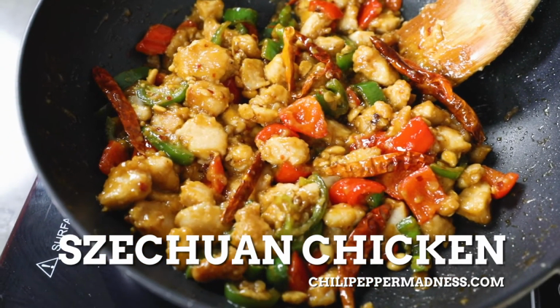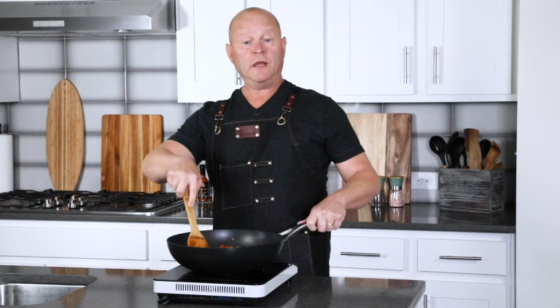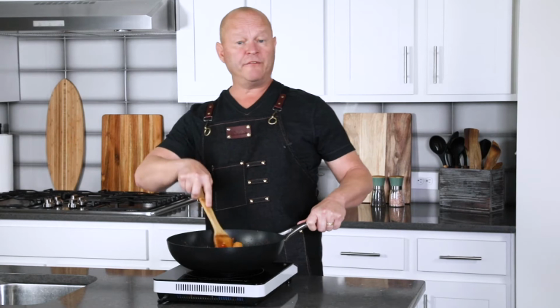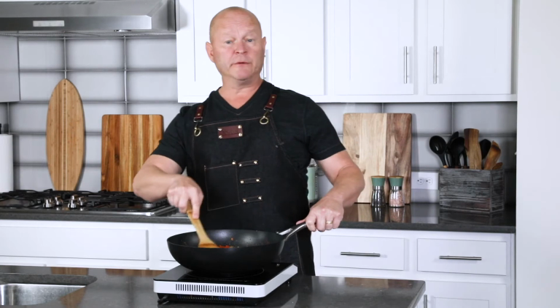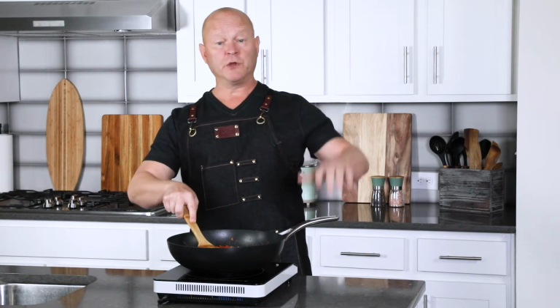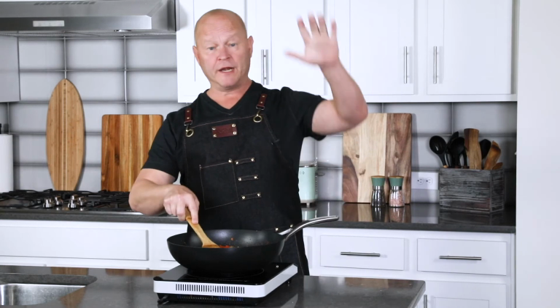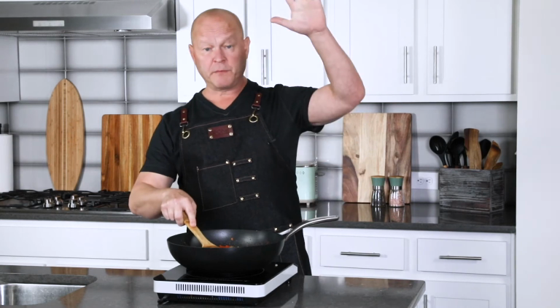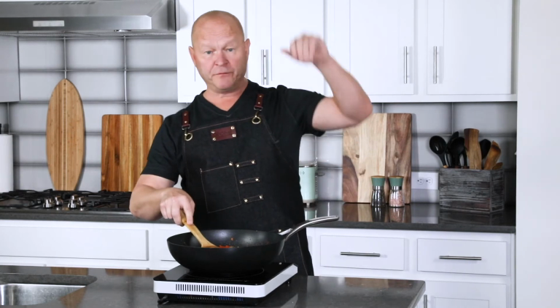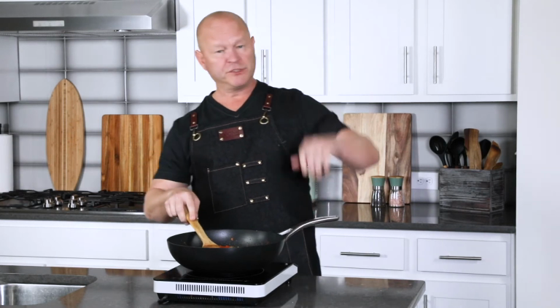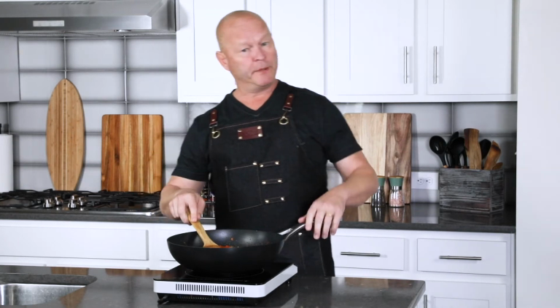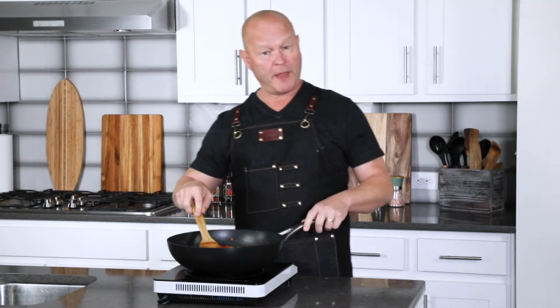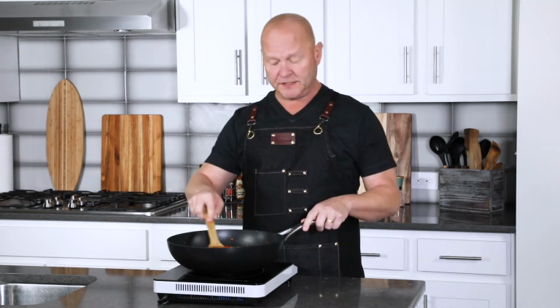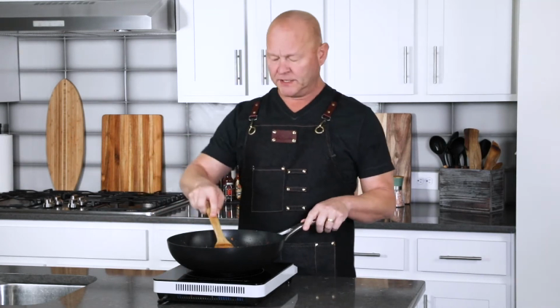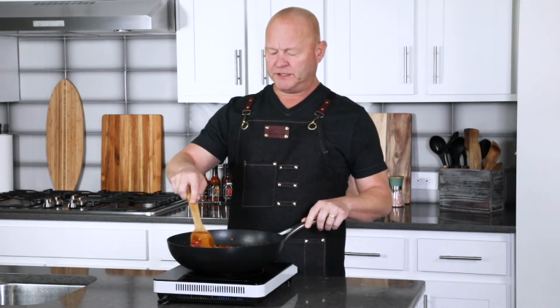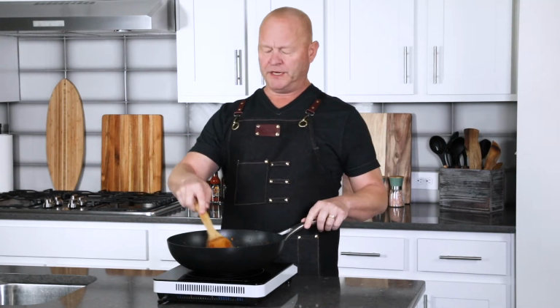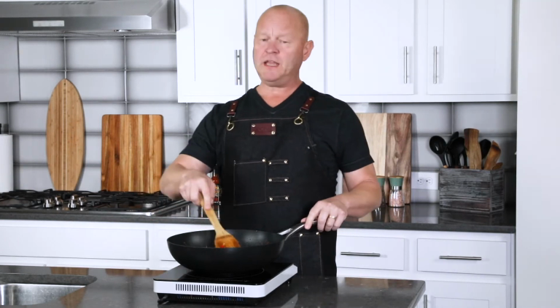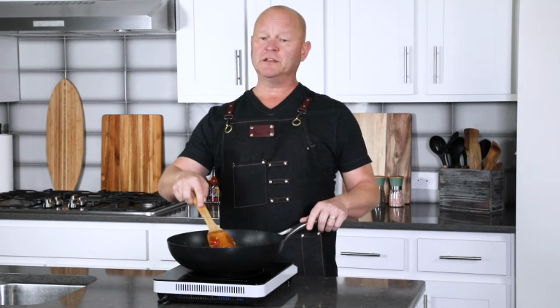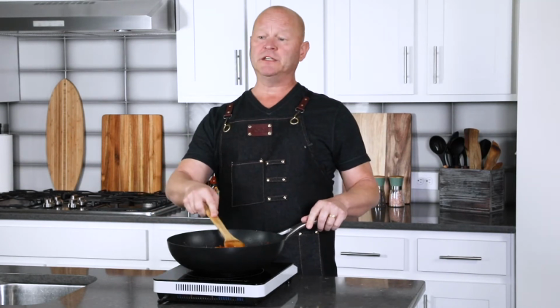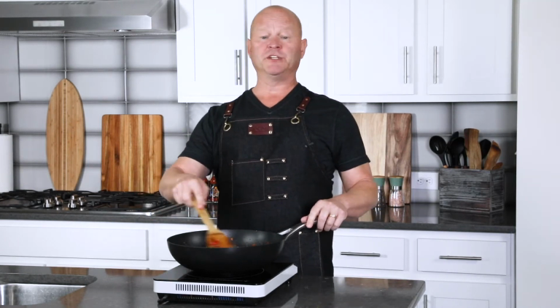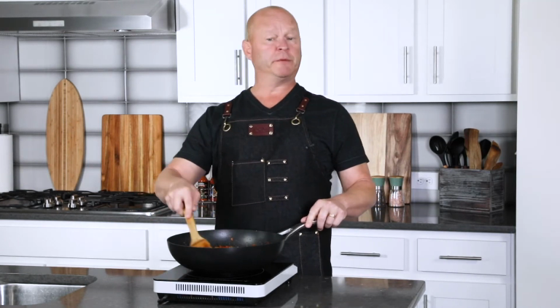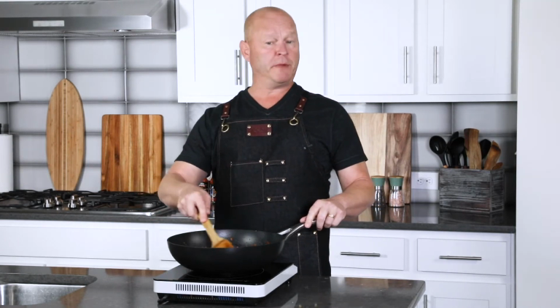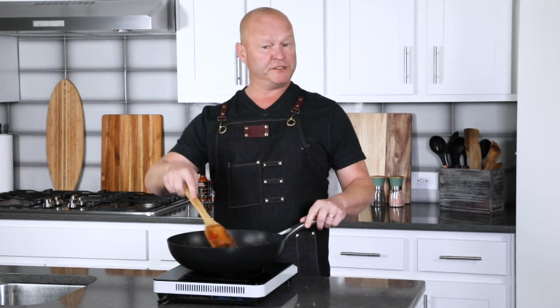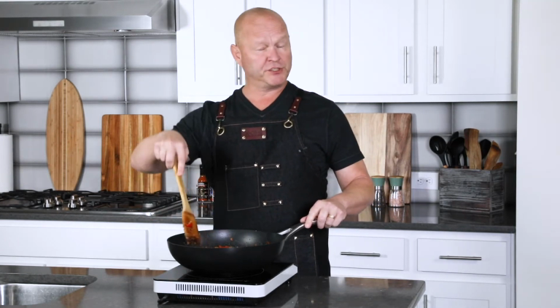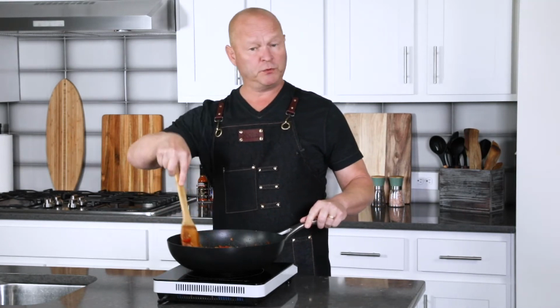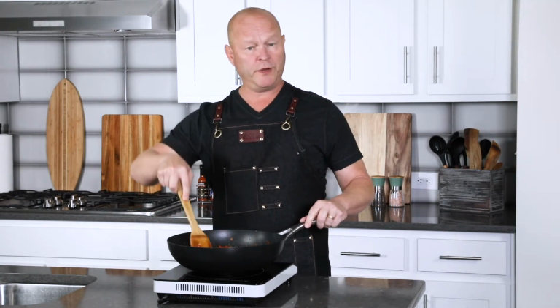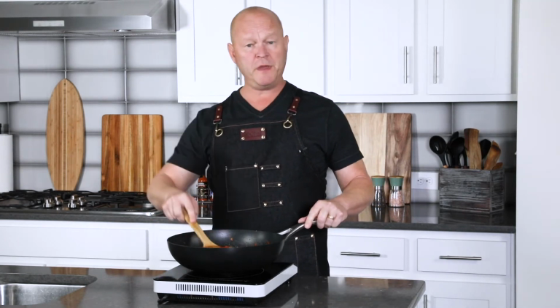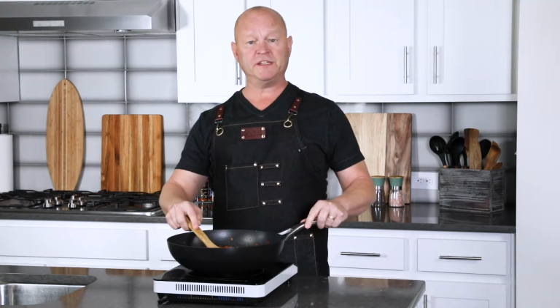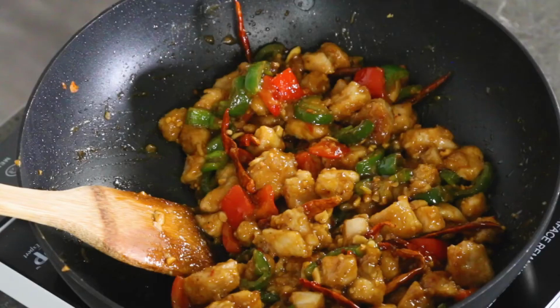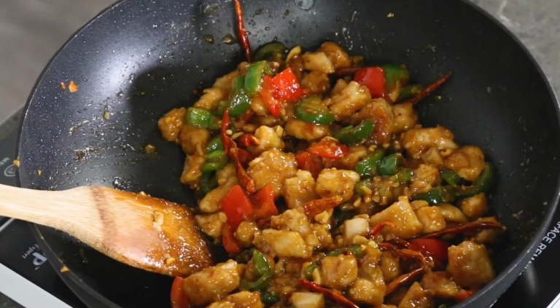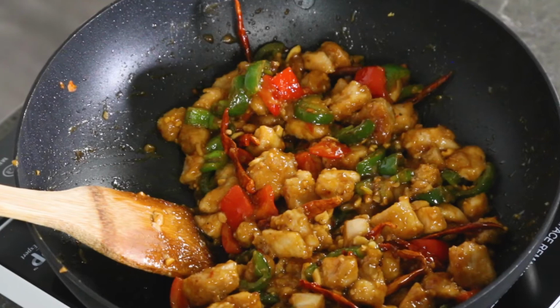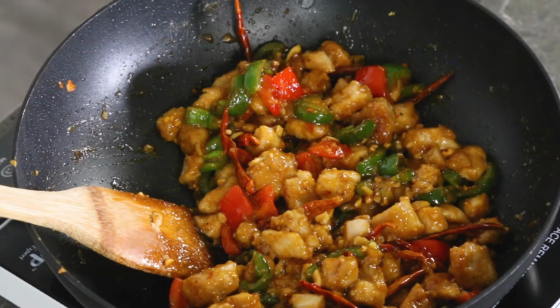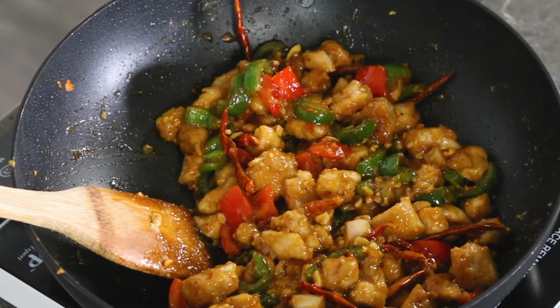Hey everybody, what's going on? It's Mike from Chili Pepper Madness. Today in the Chili Pepper Madness kitchen, we are making Szechuan chicken.